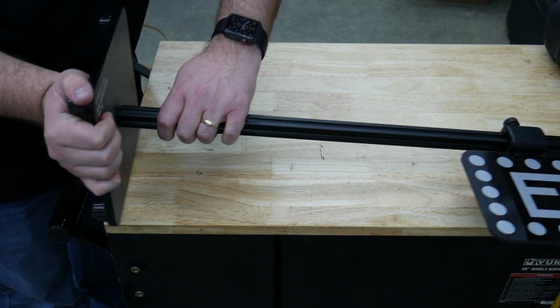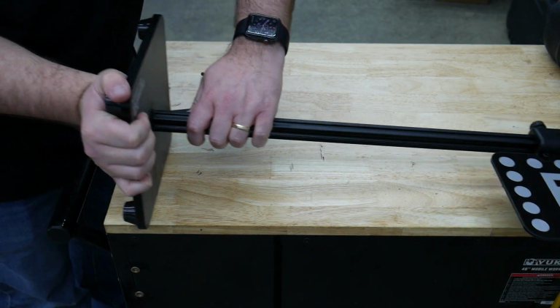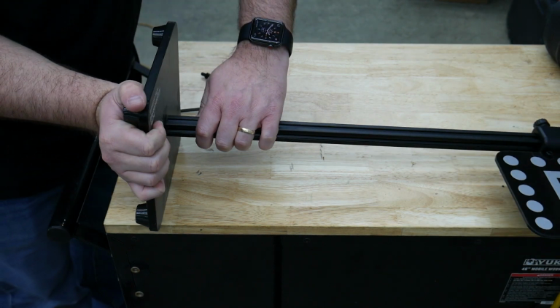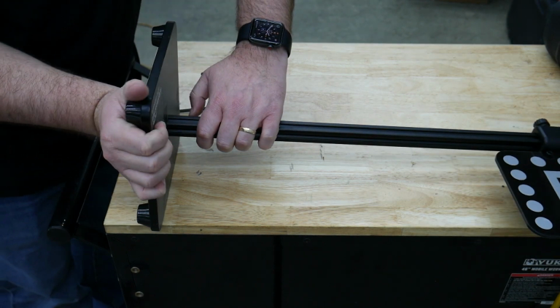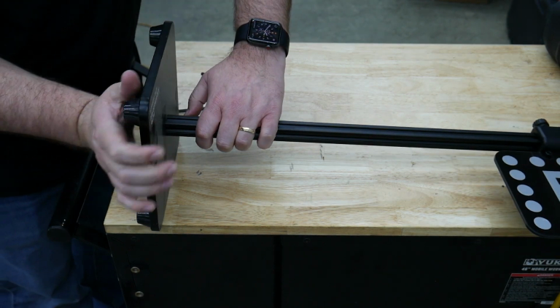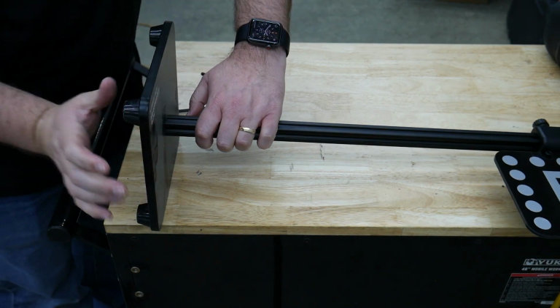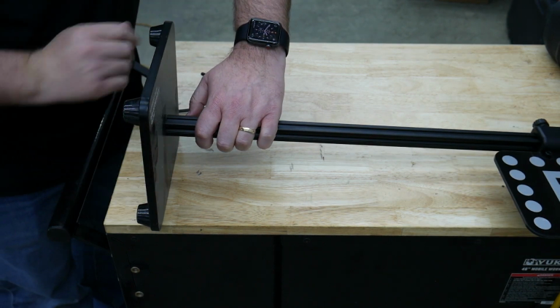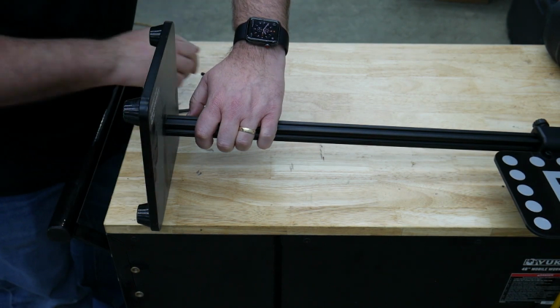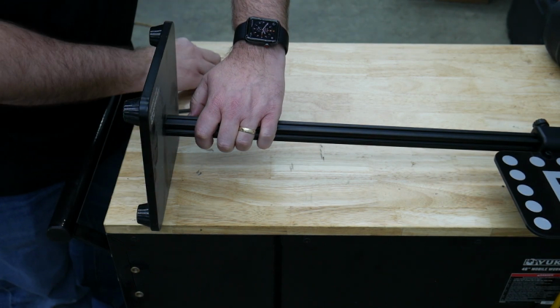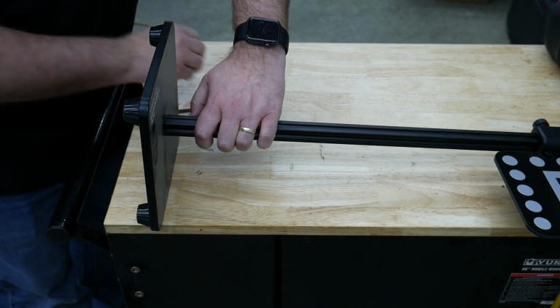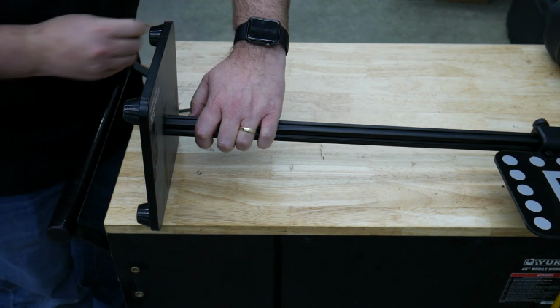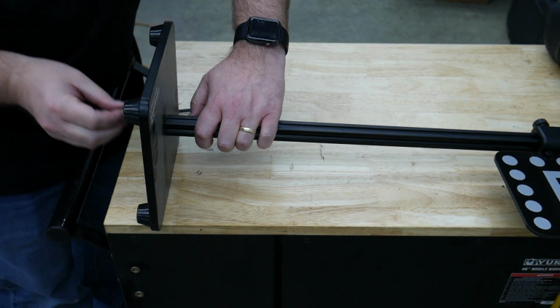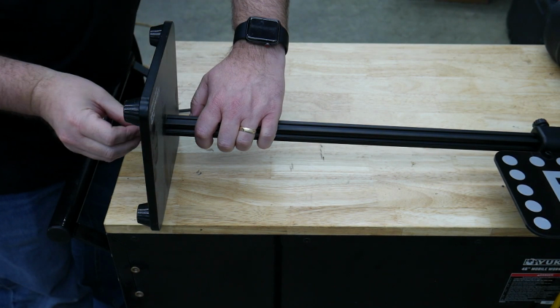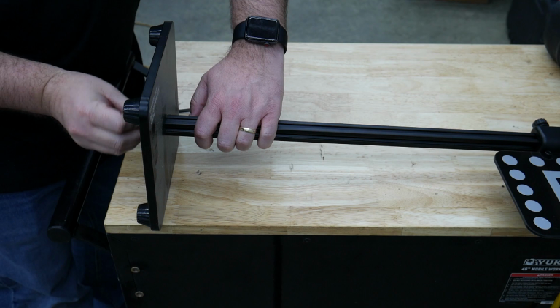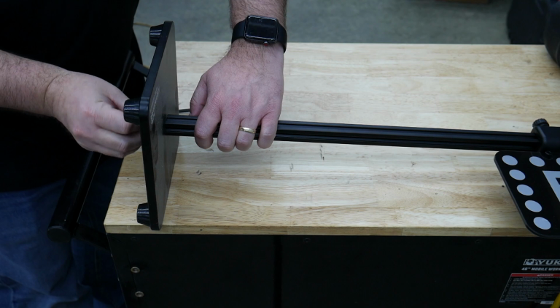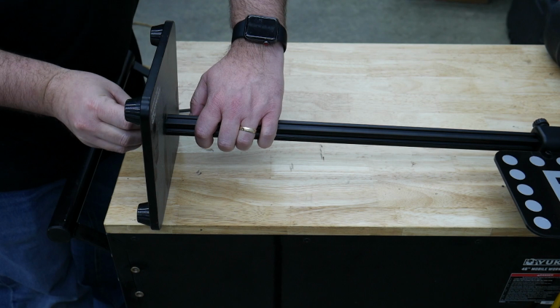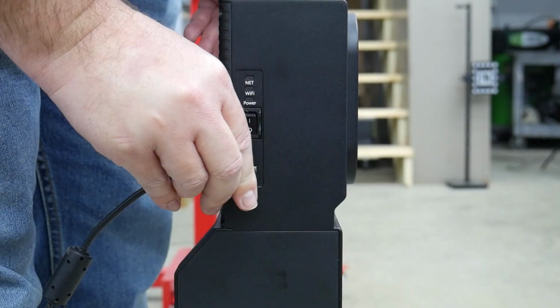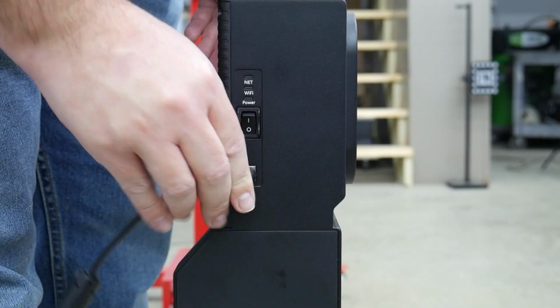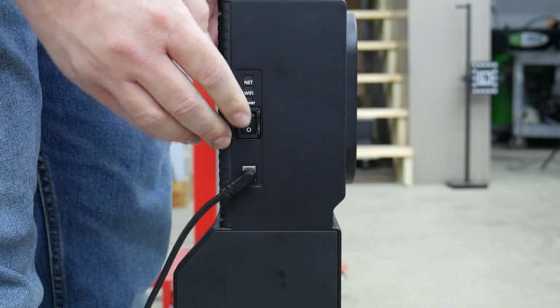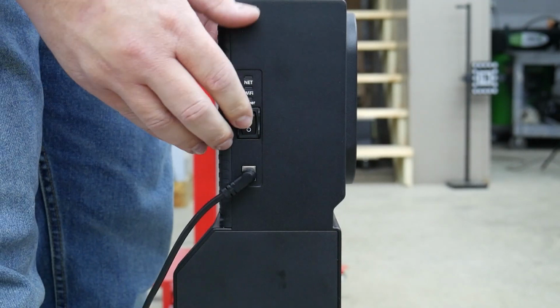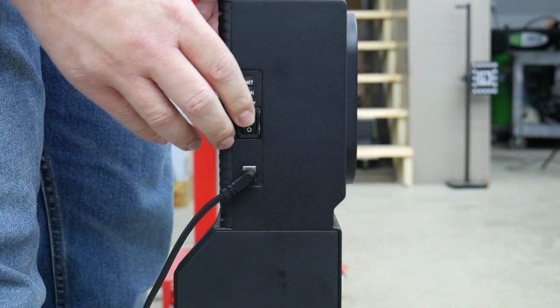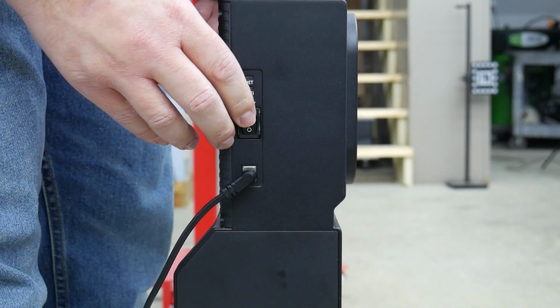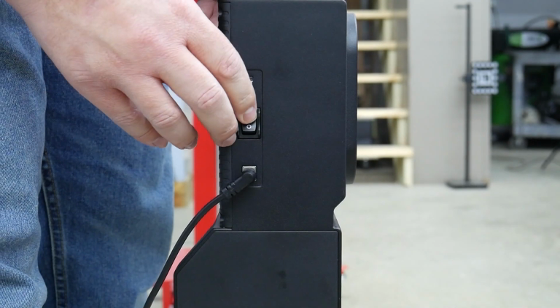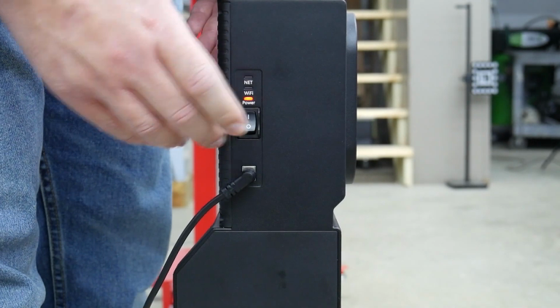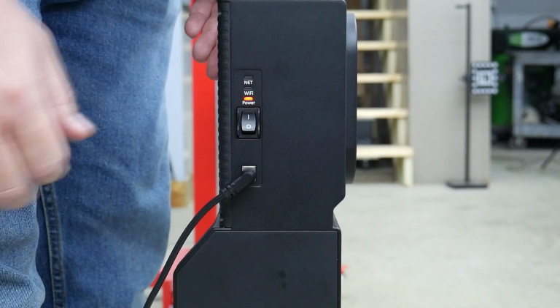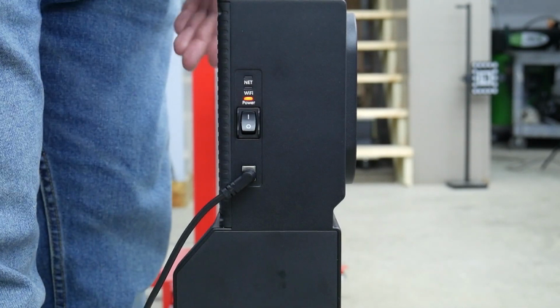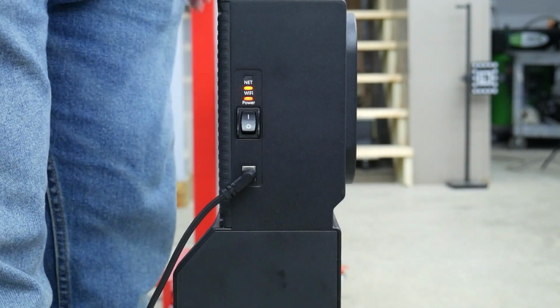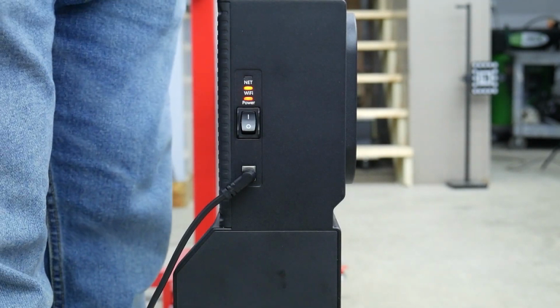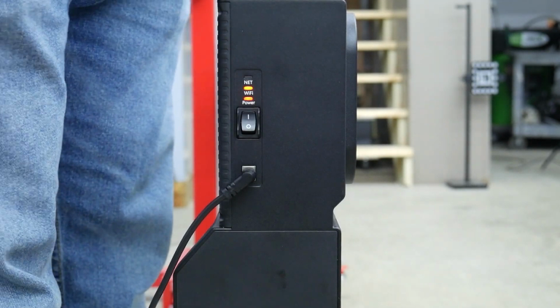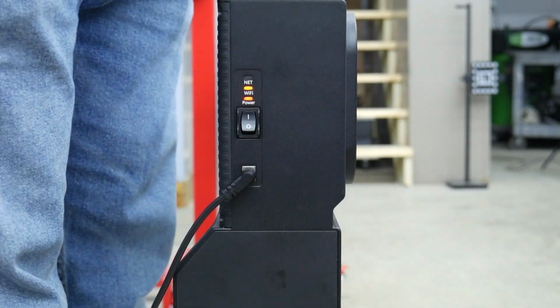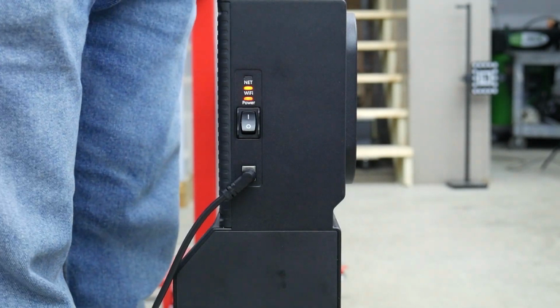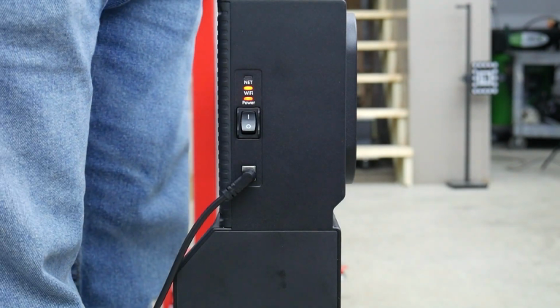After plugging in the power cable to the IA800 and finding the power switch, the MaxiSys software is ready for use.